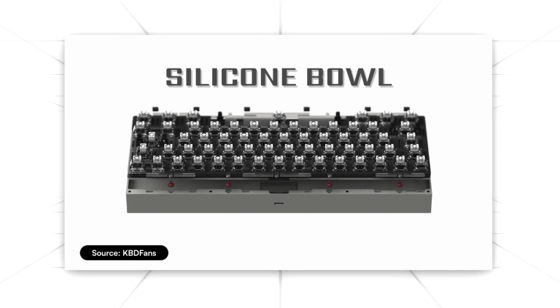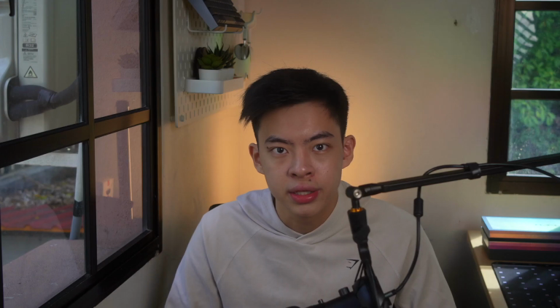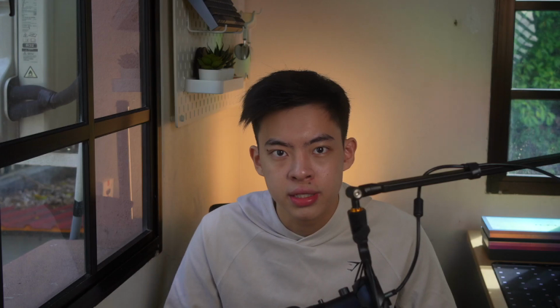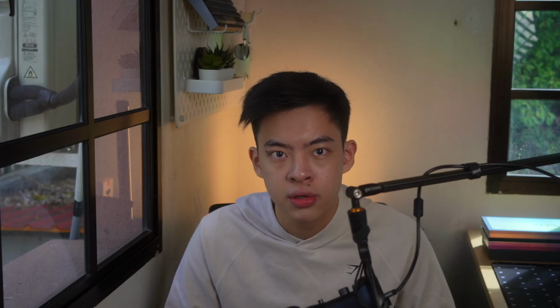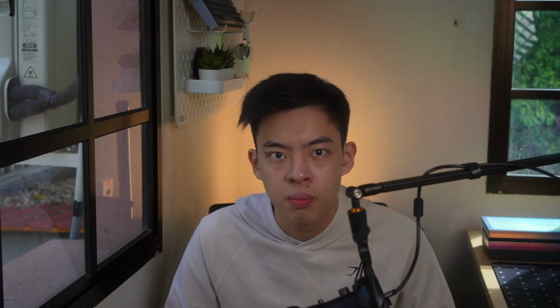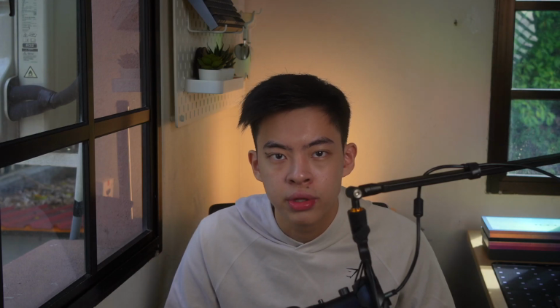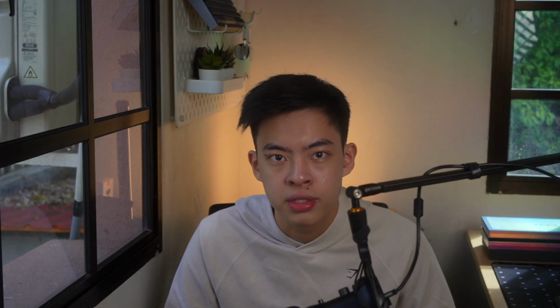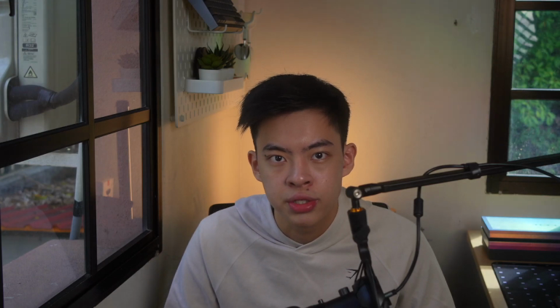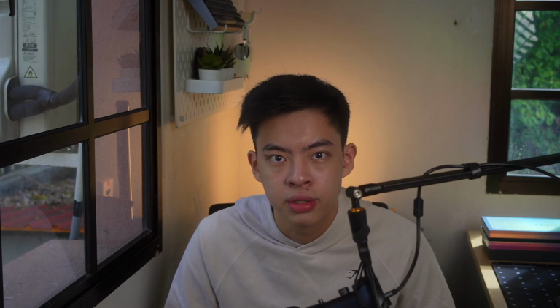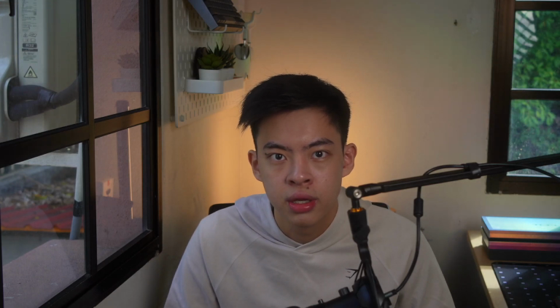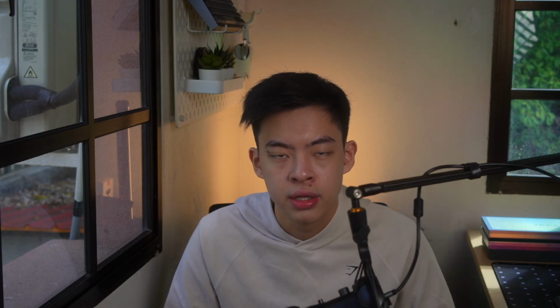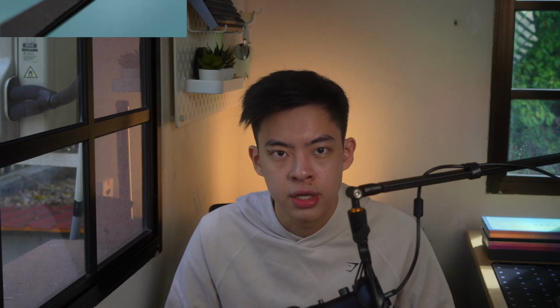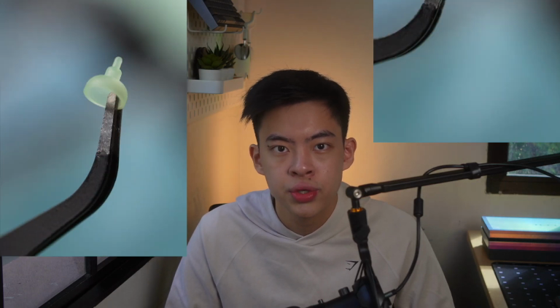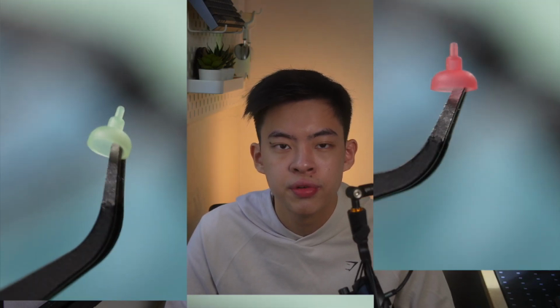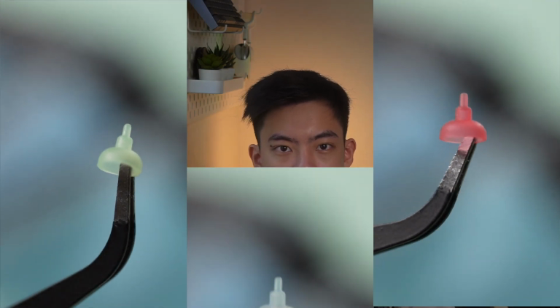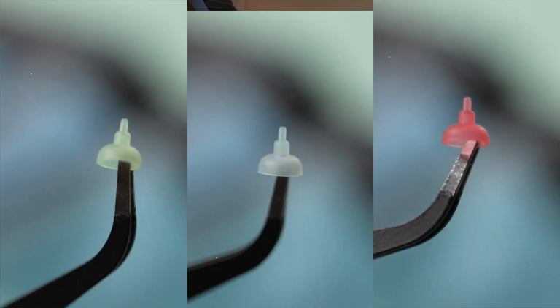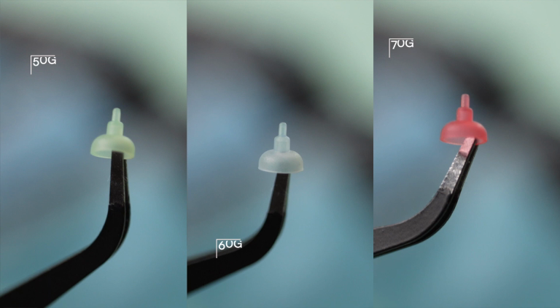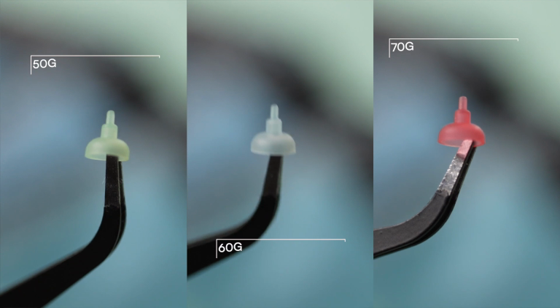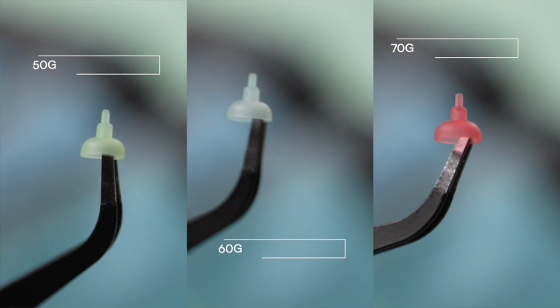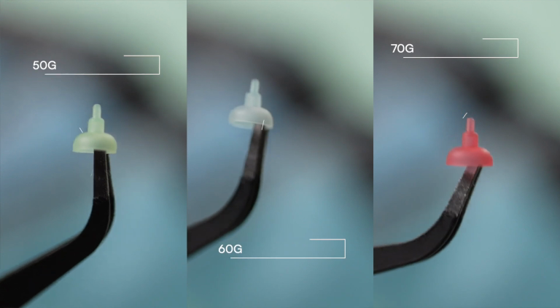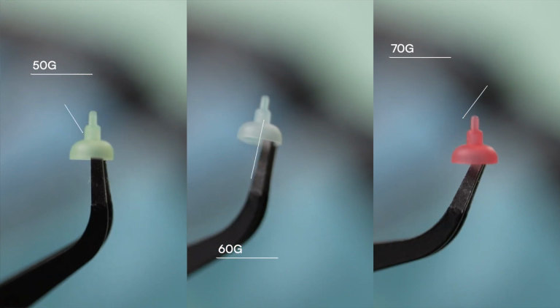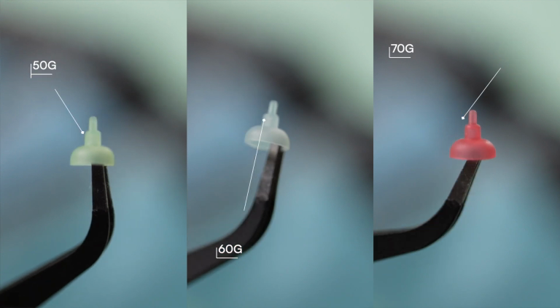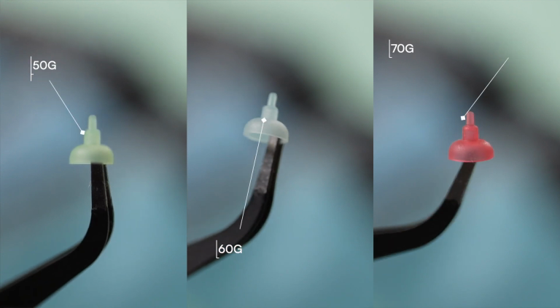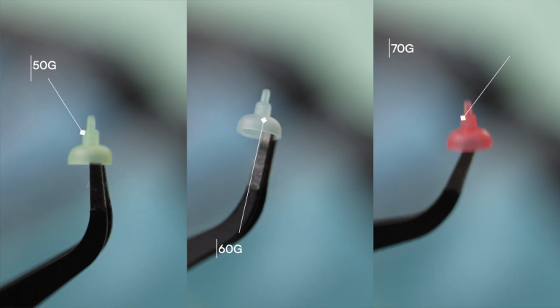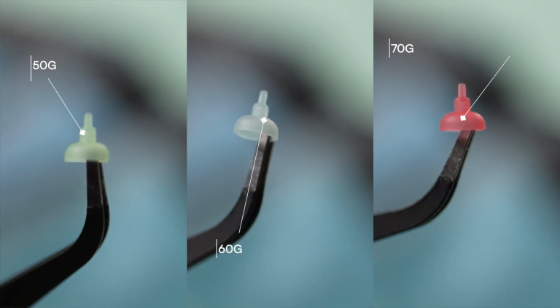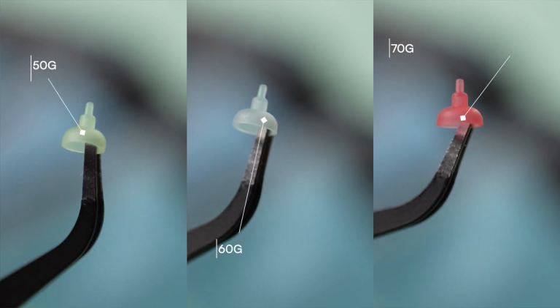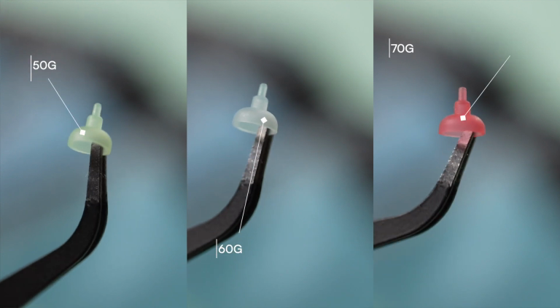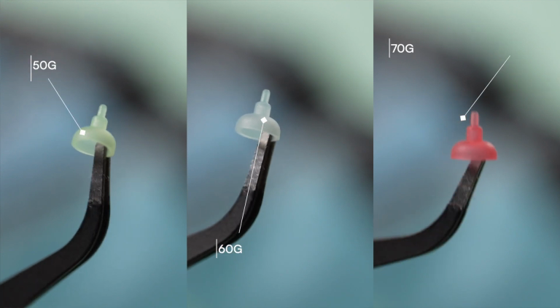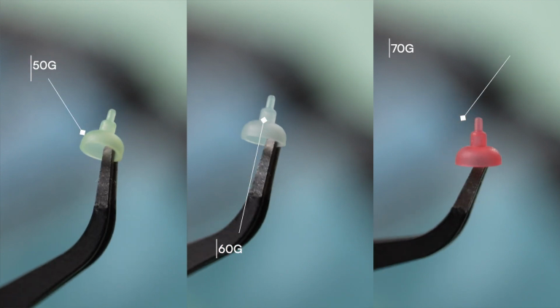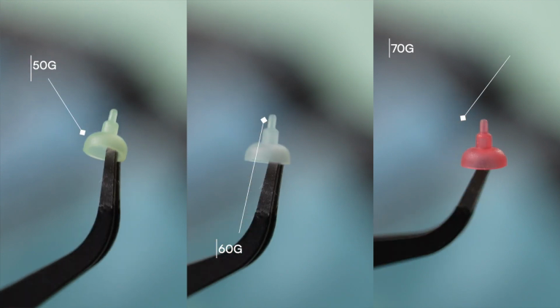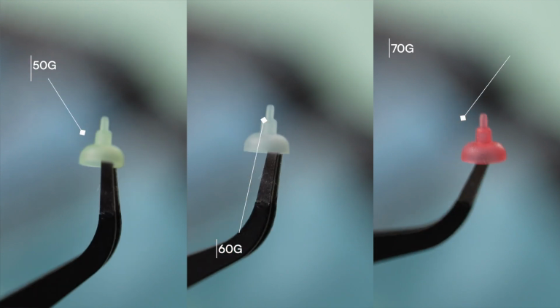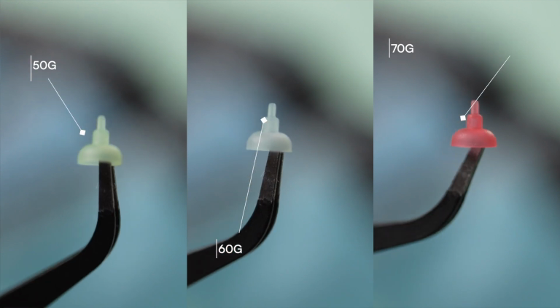Regarding the silicone bowl that was mentioned, there are three different pressure options to choose from, resulting in three different stiffnesses when typing.